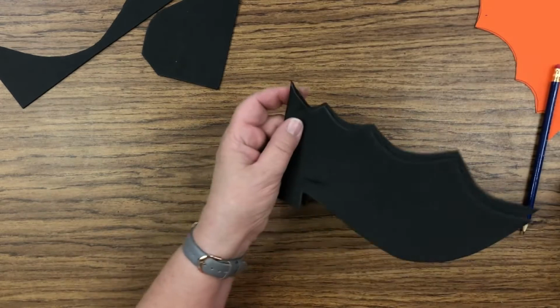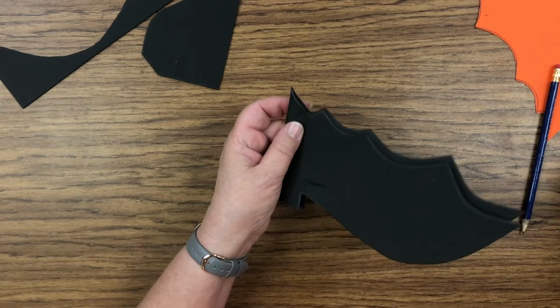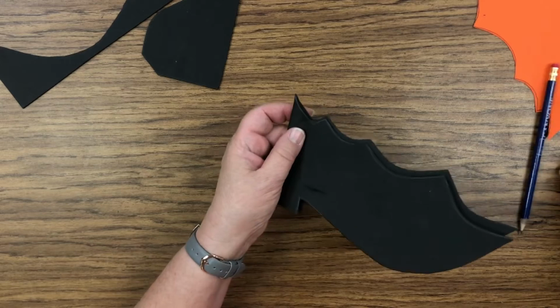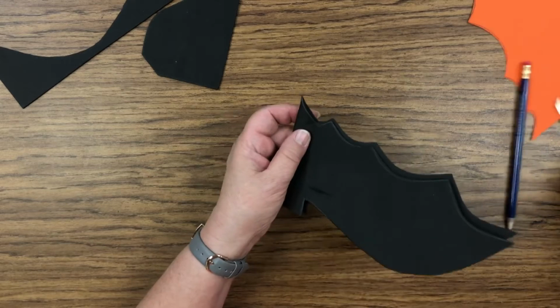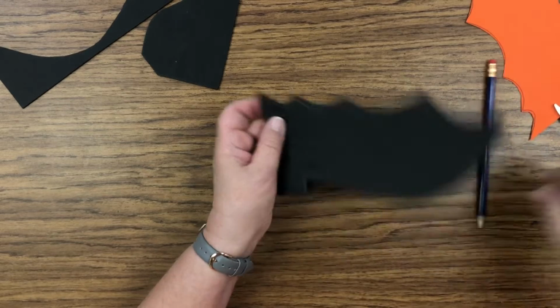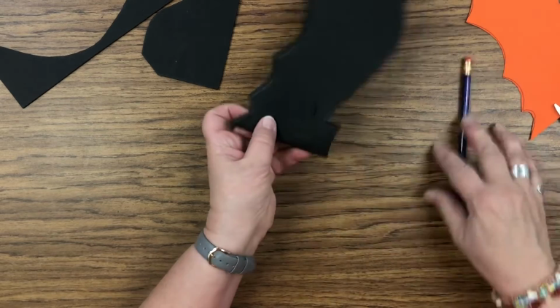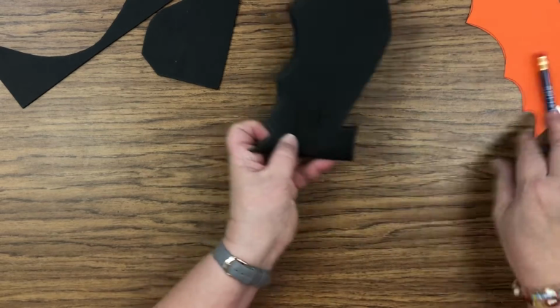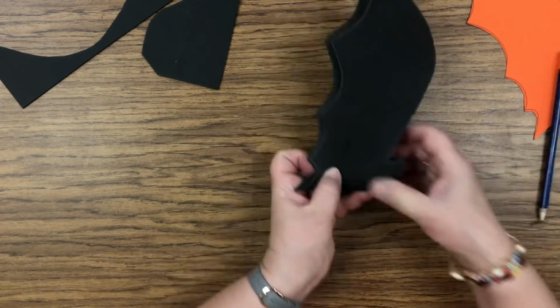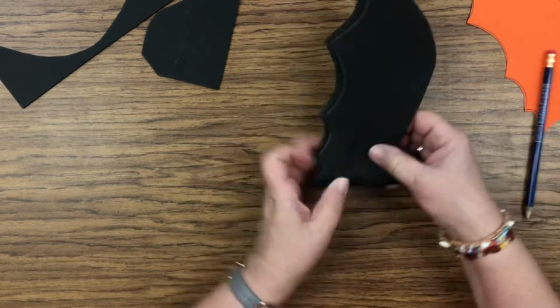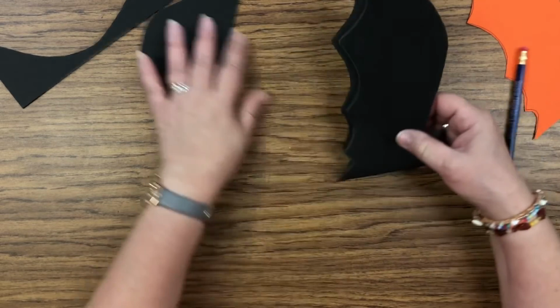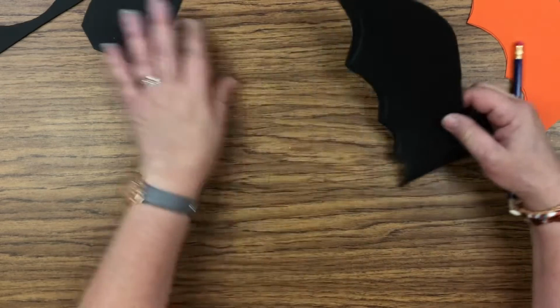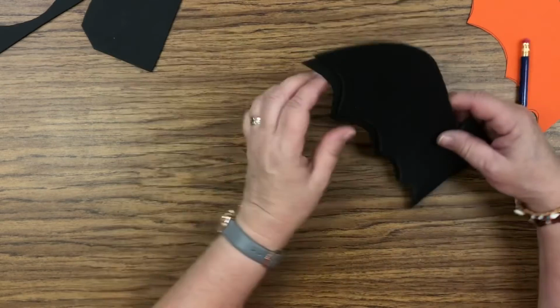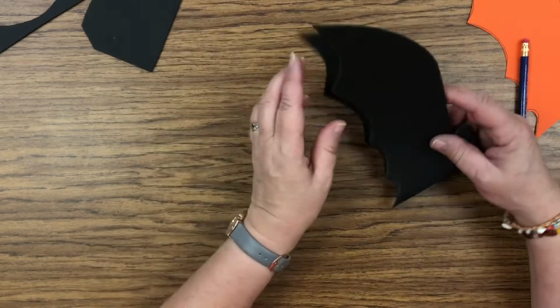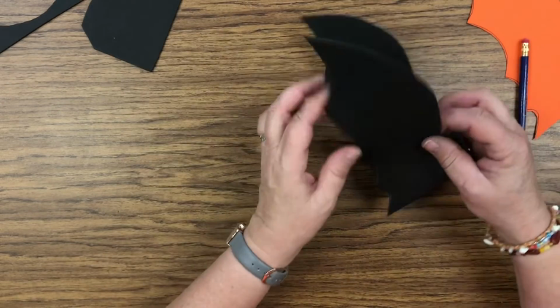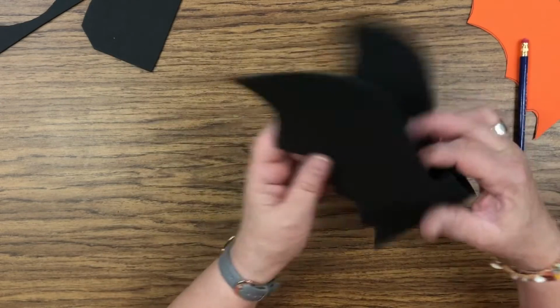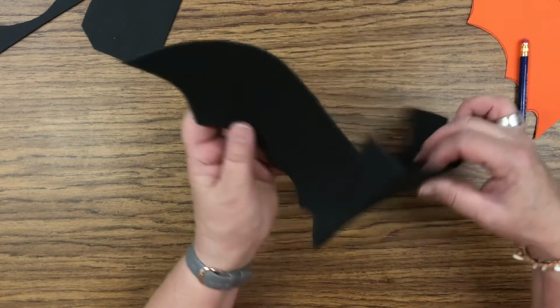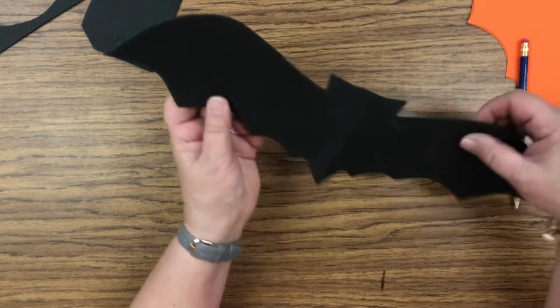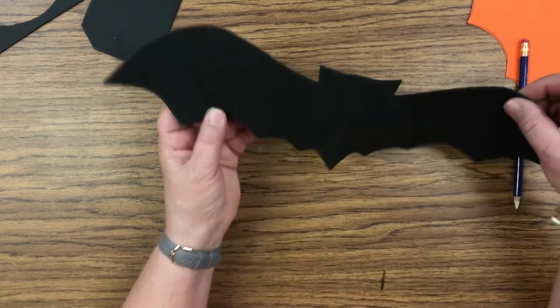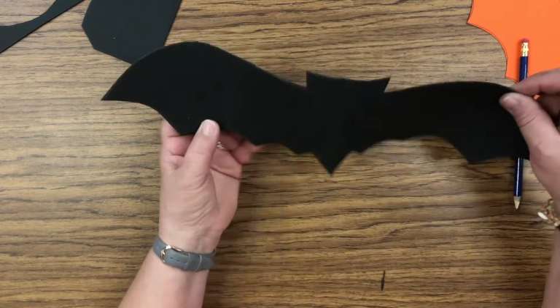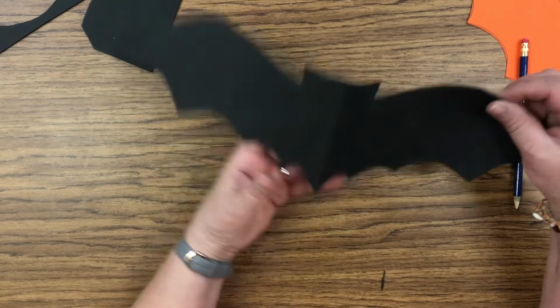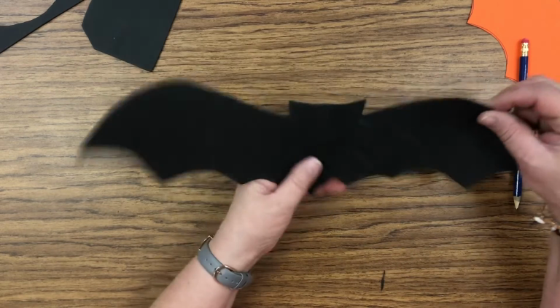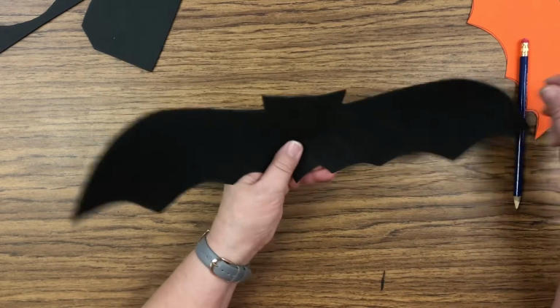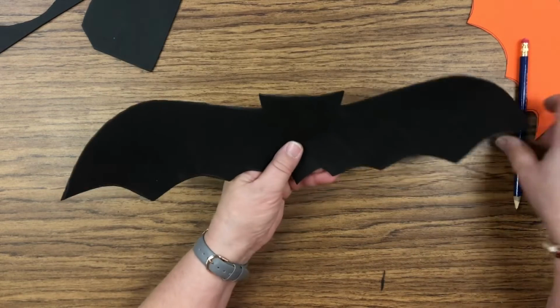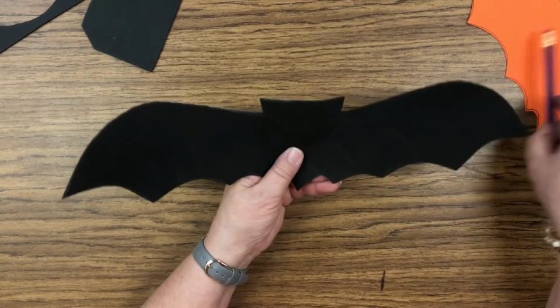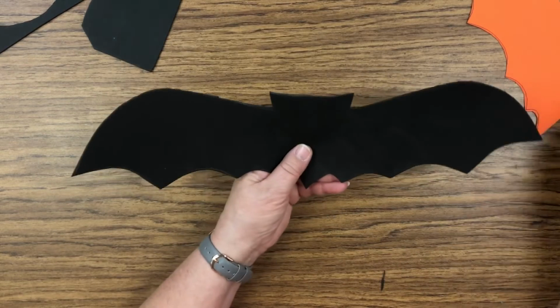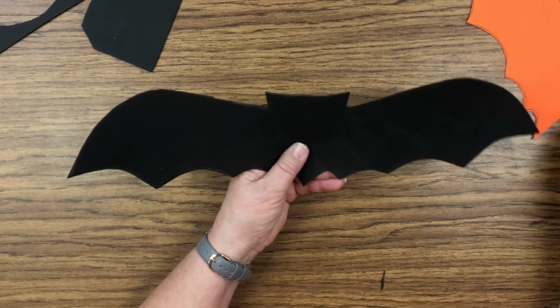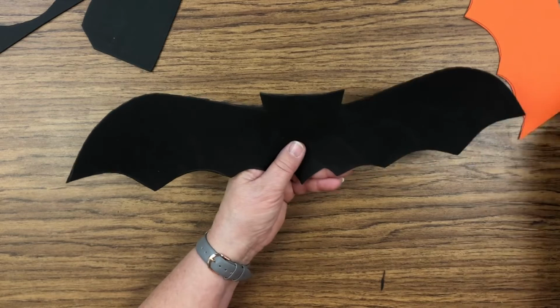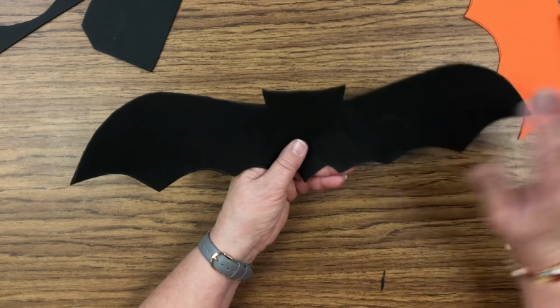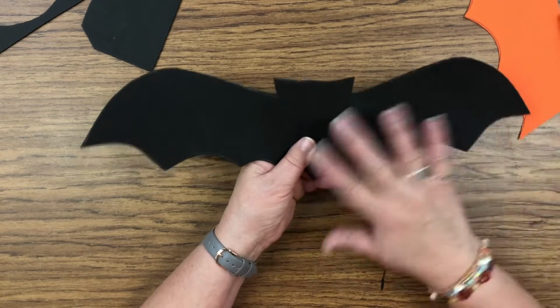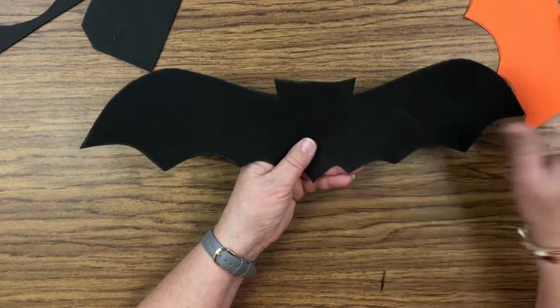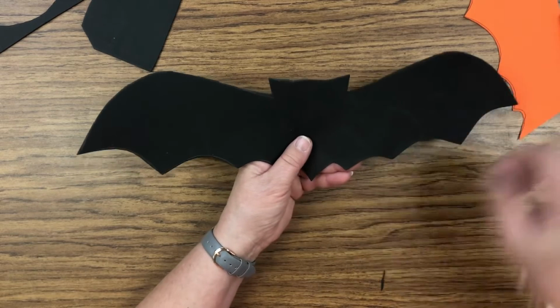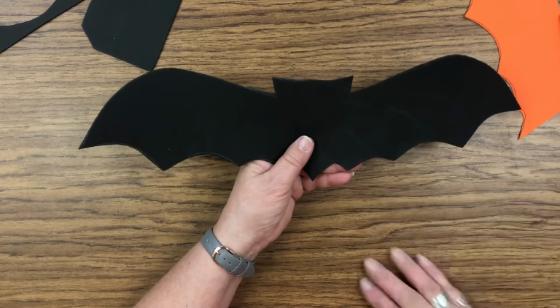Once you've got your bat cut out, open it up and now you have a full bat — and it's equal on both sides.